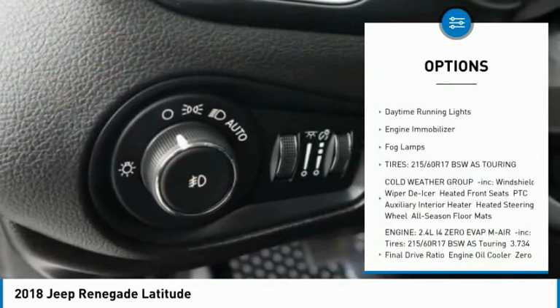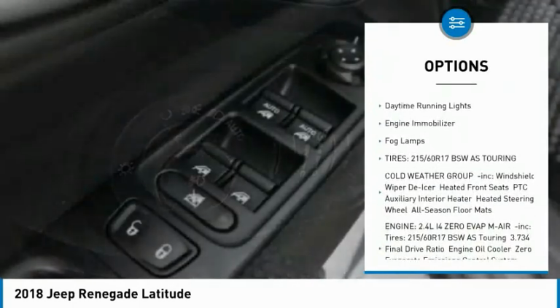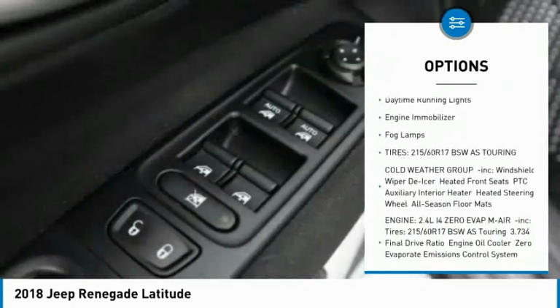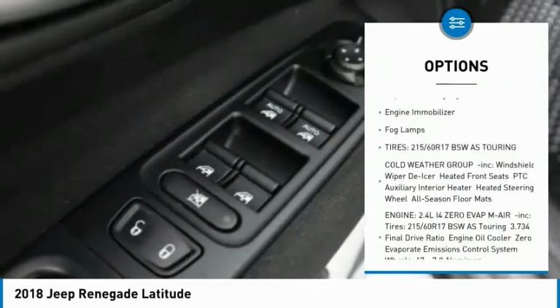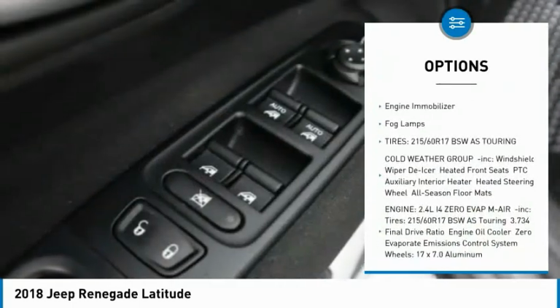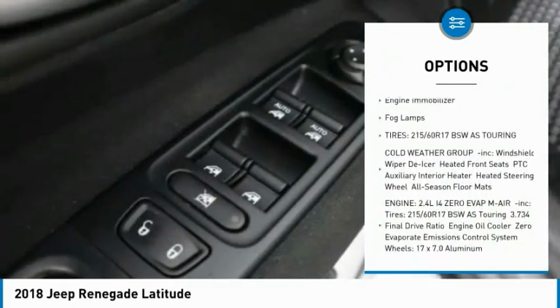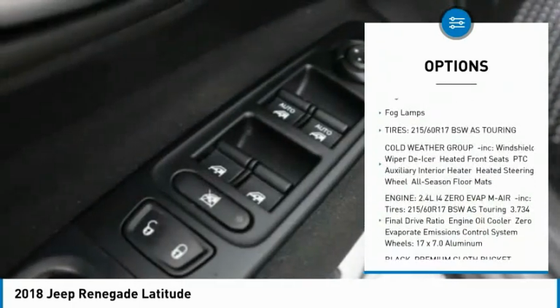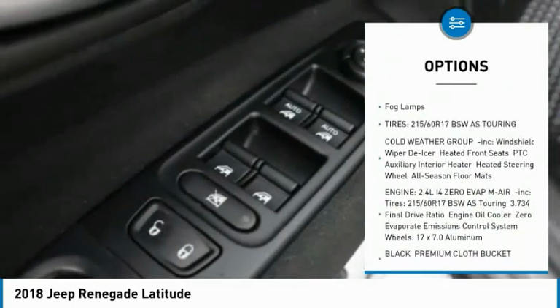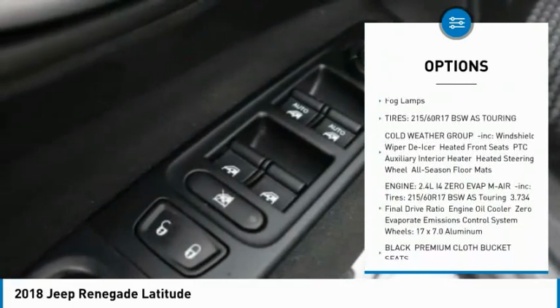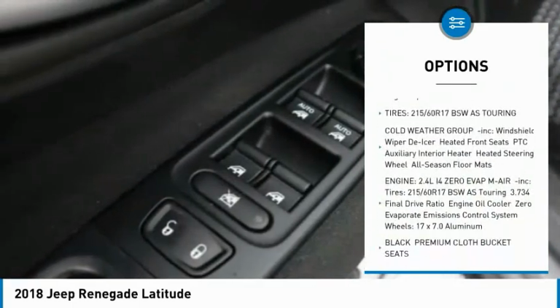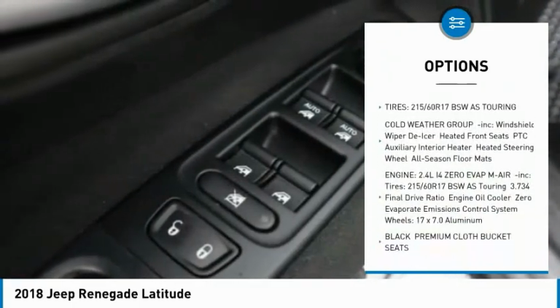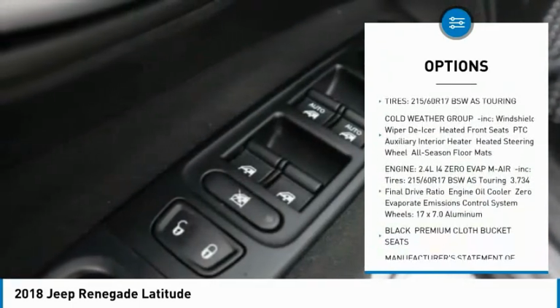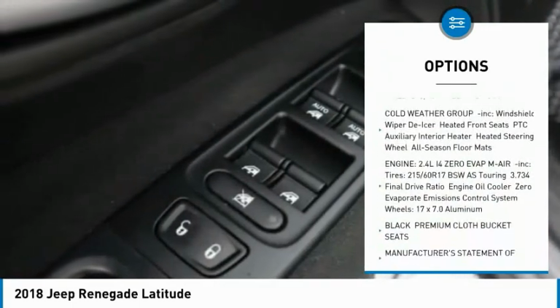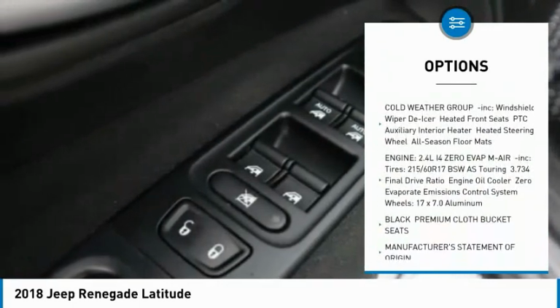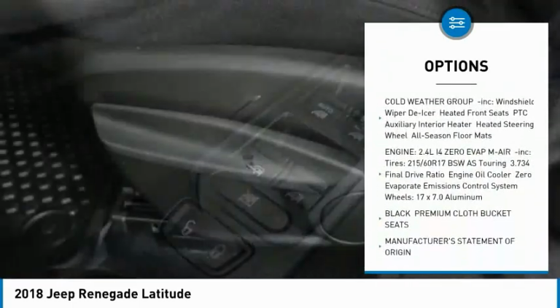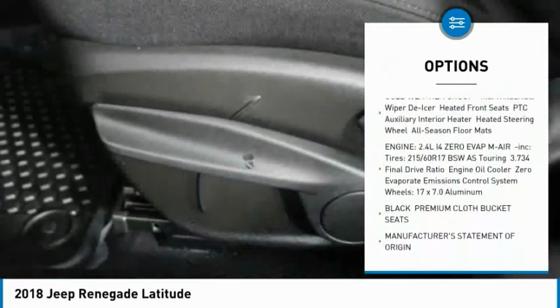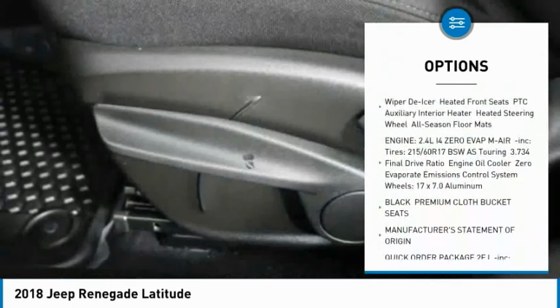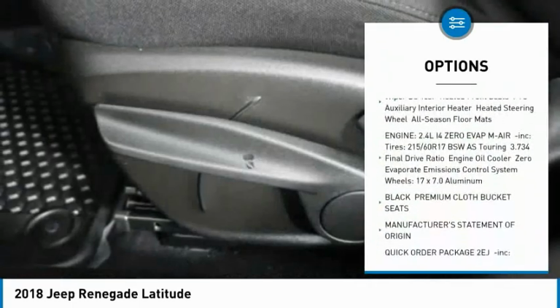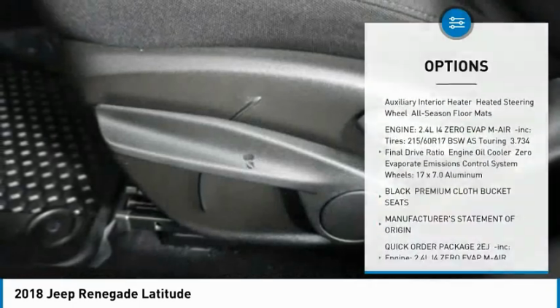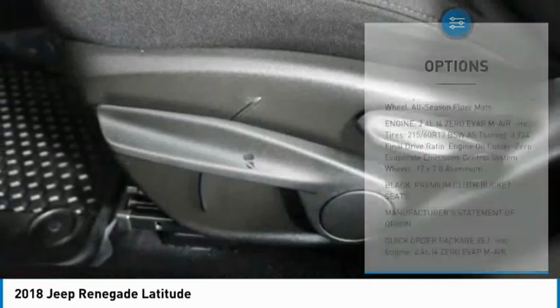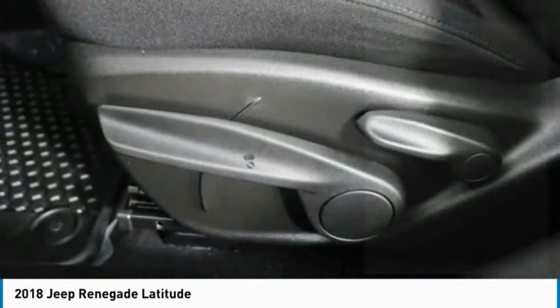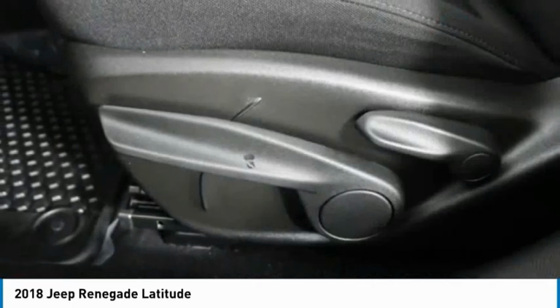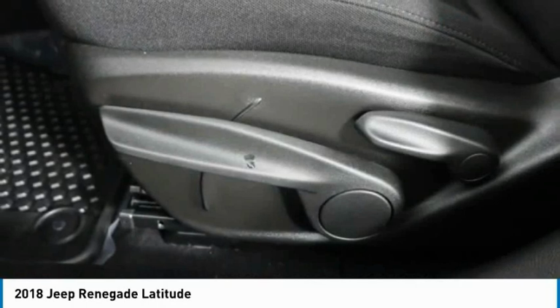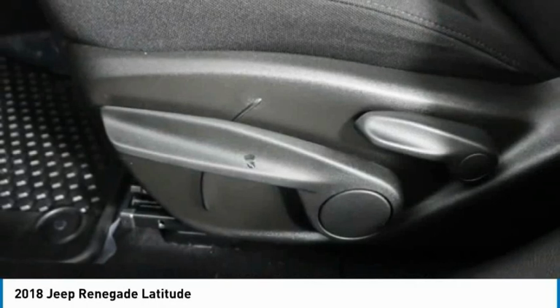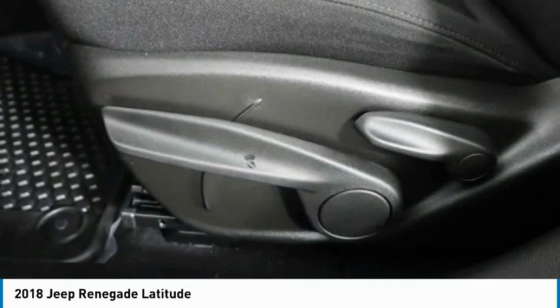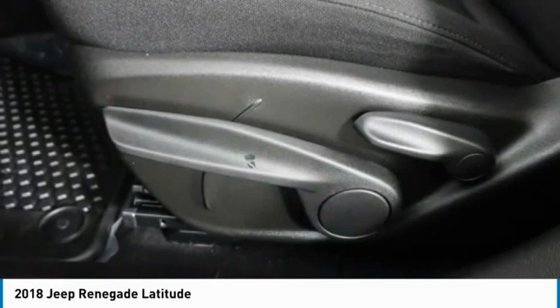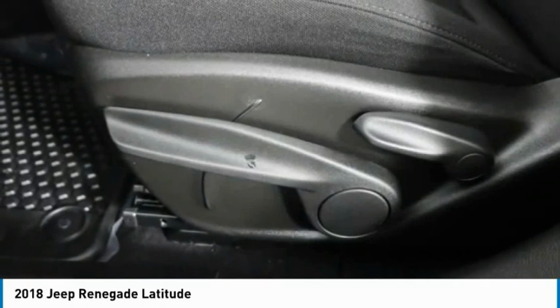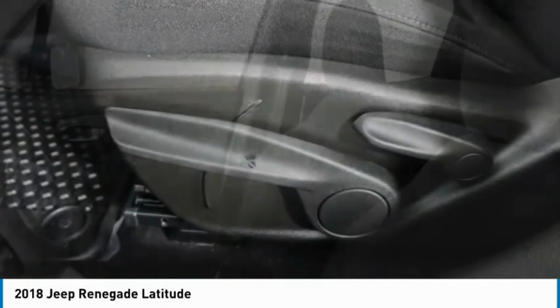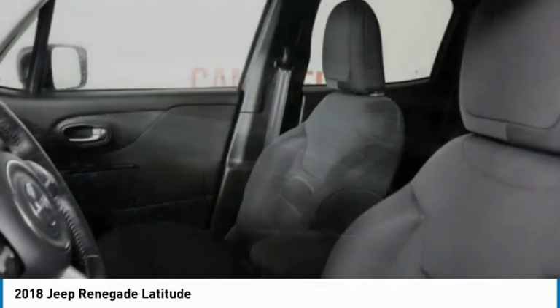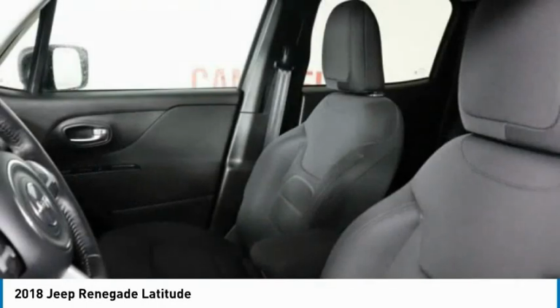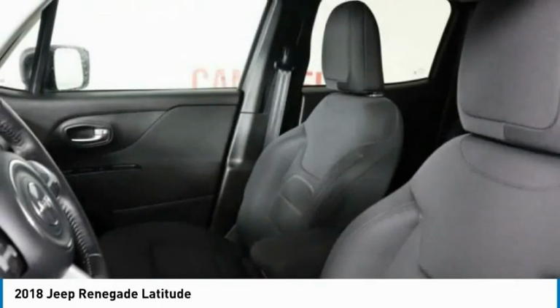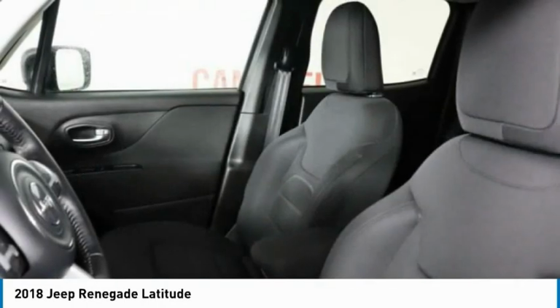Brake assist, traction control, stability control, daytime running lights, engine immobilizer, fog lamps.